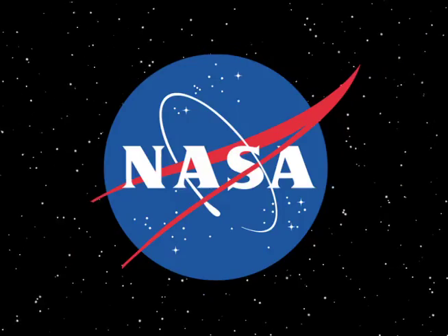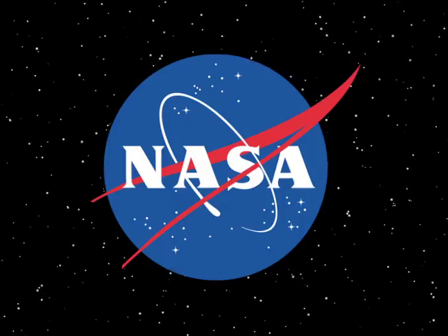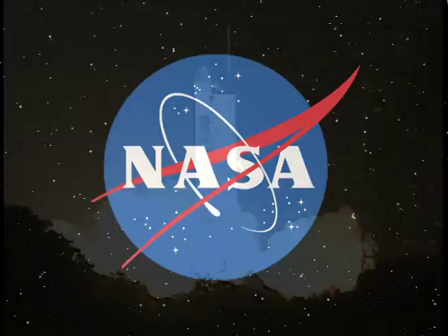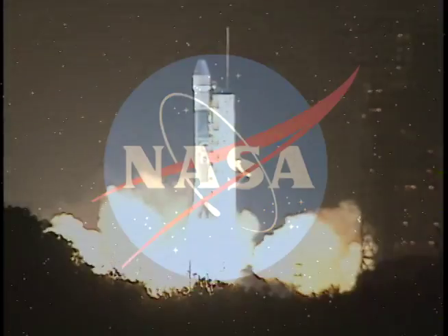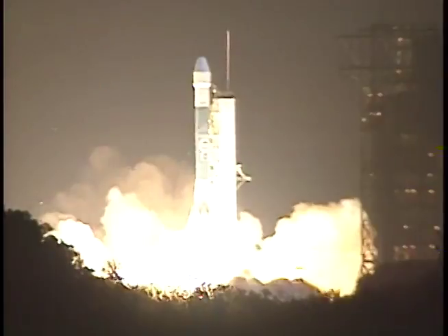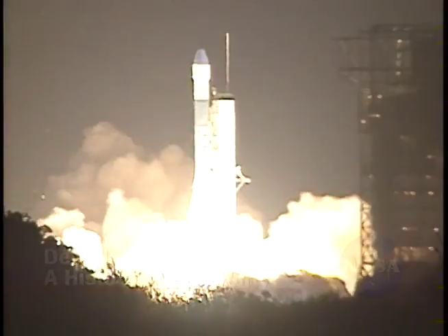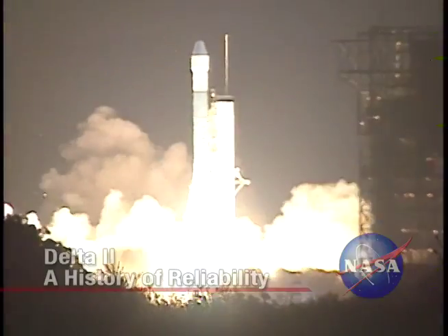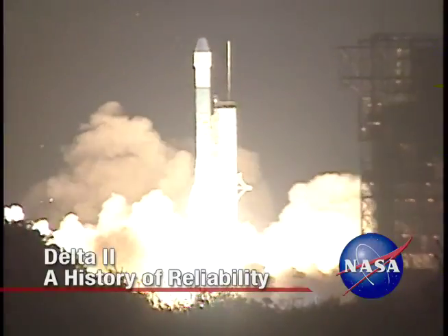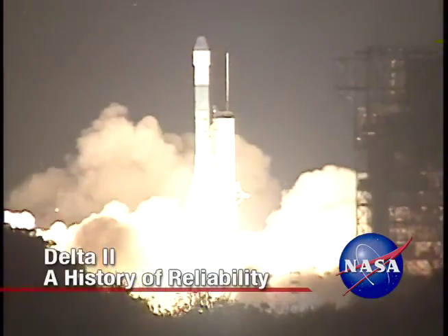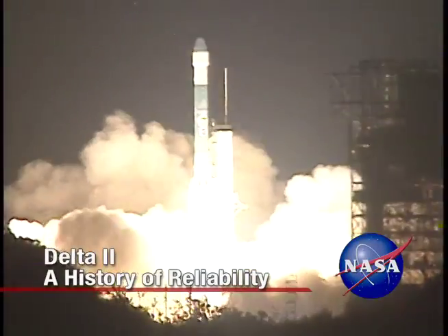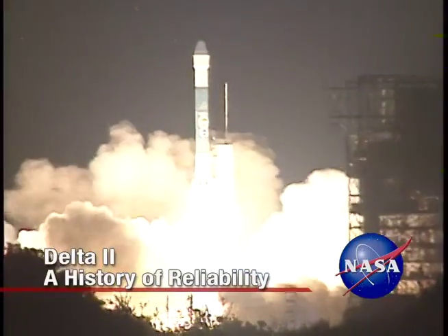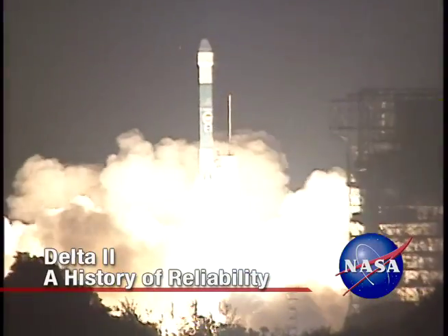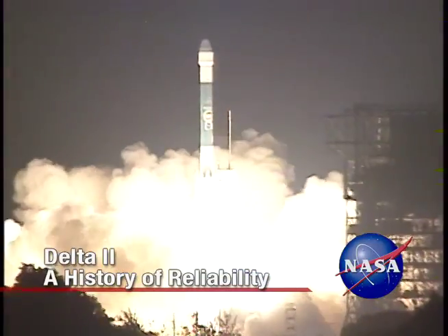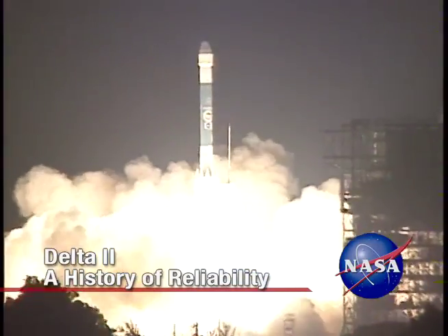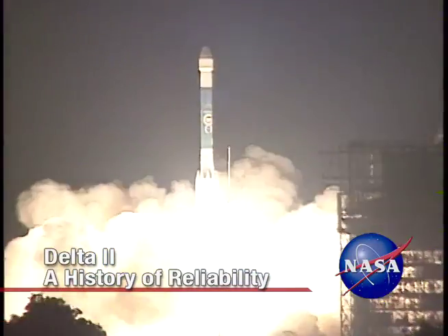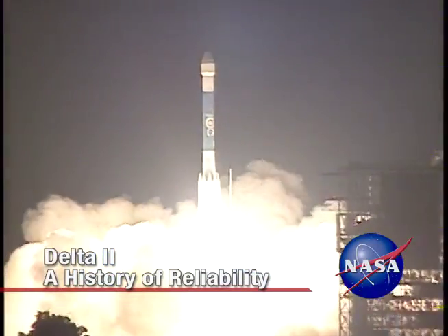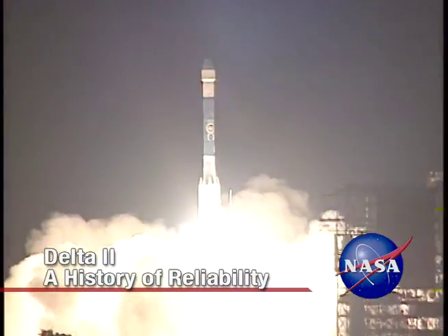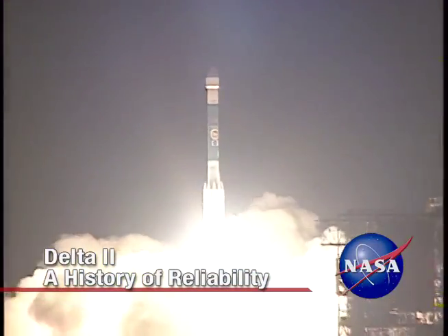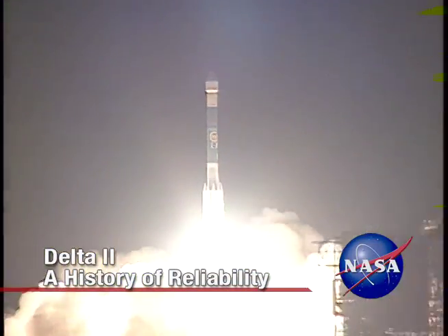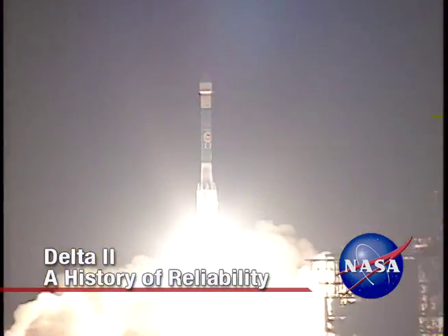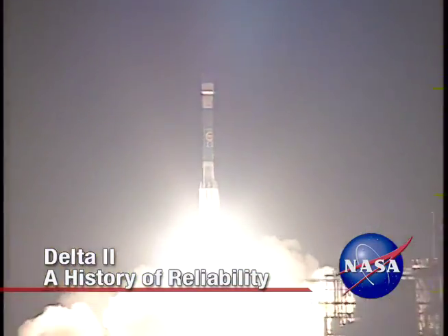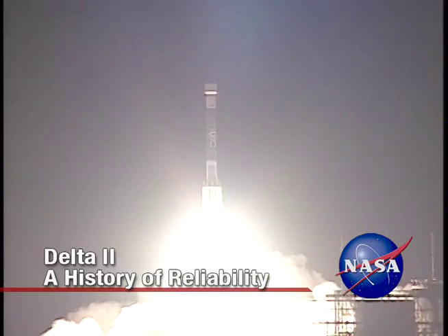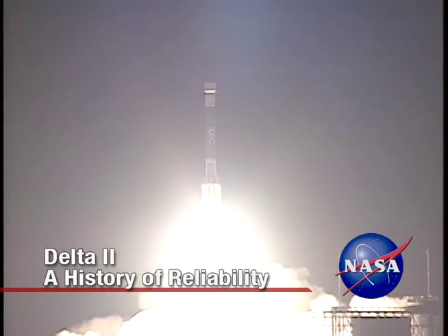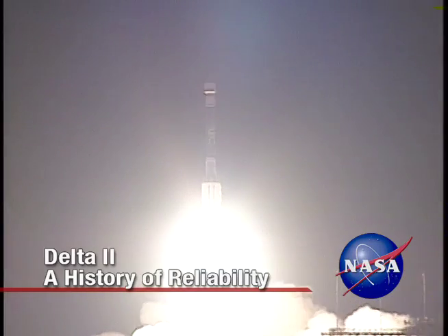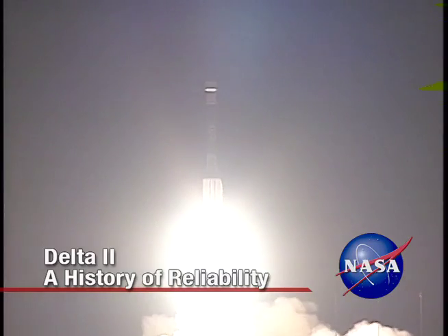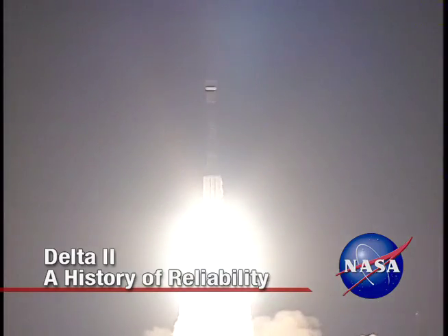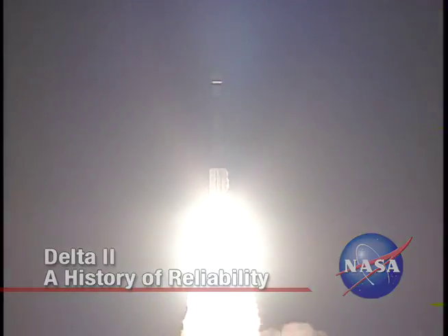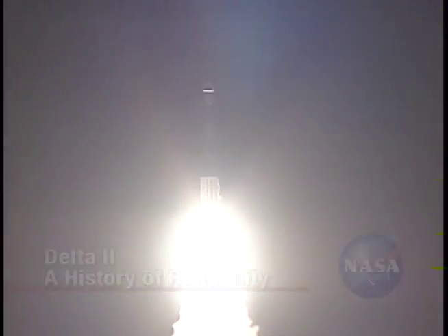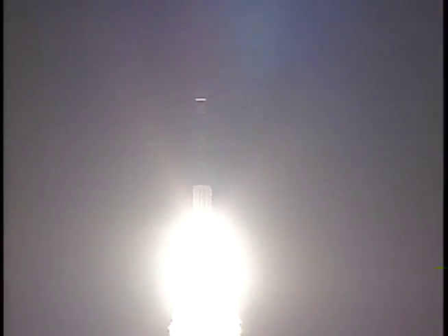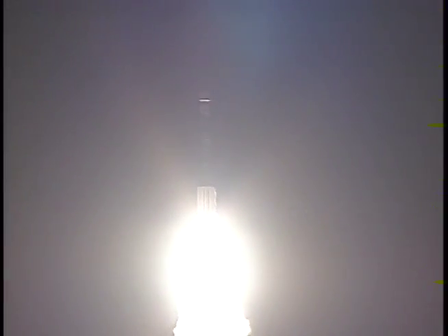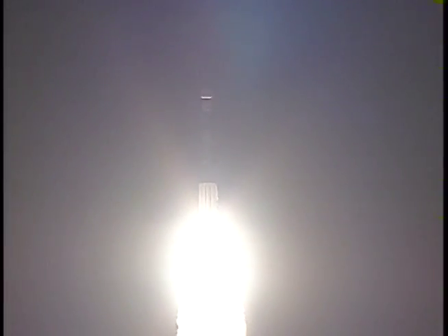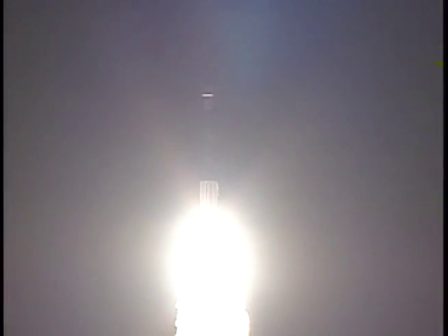Zero and liftoff of the Delta rocket with Mars Pathfinder. The vehicle has cleared the tower.